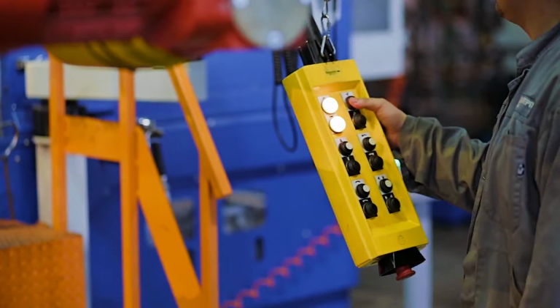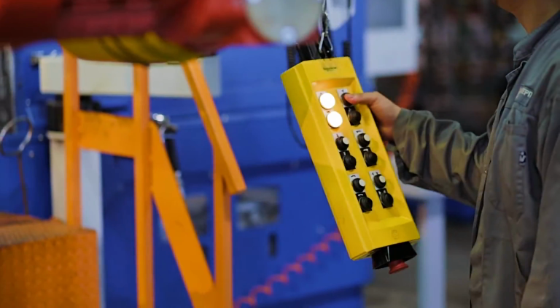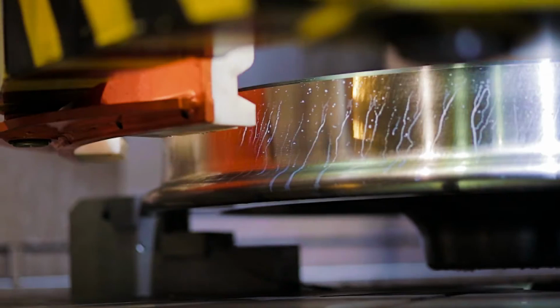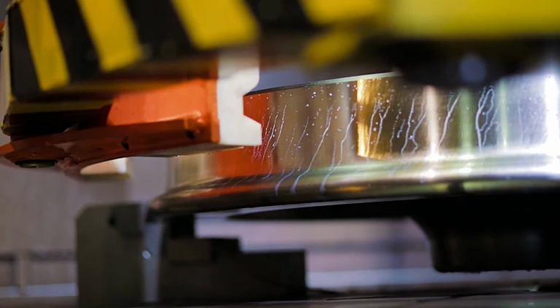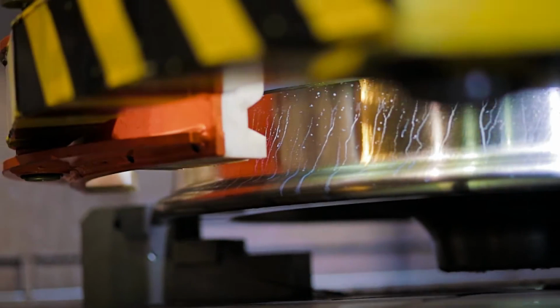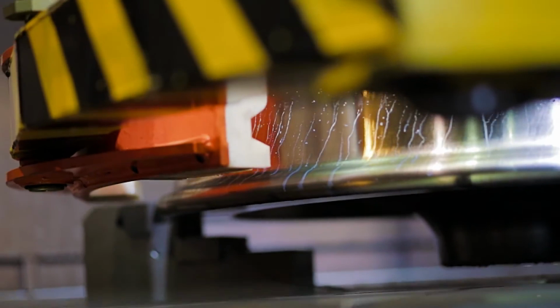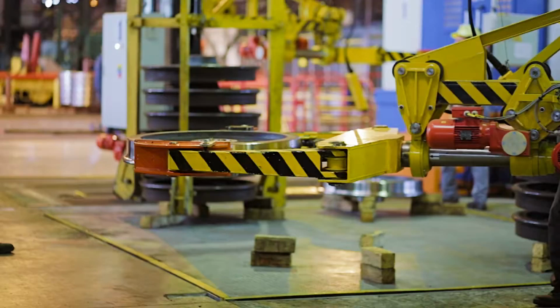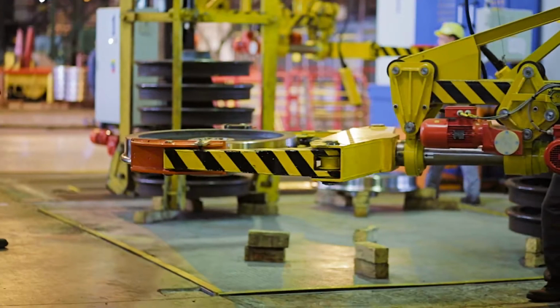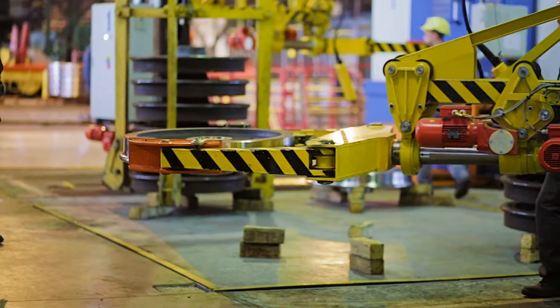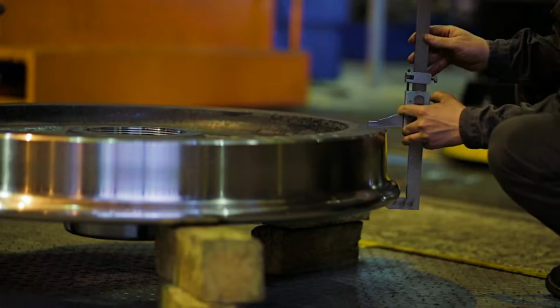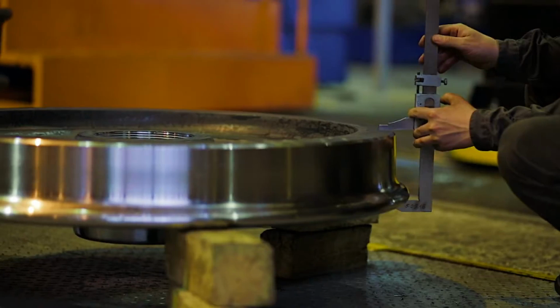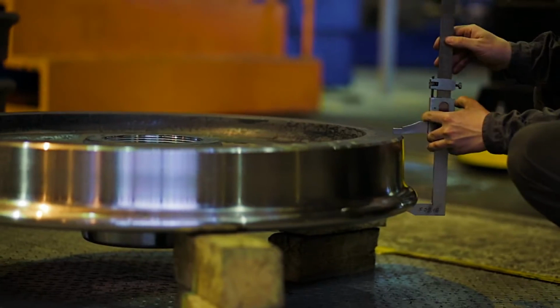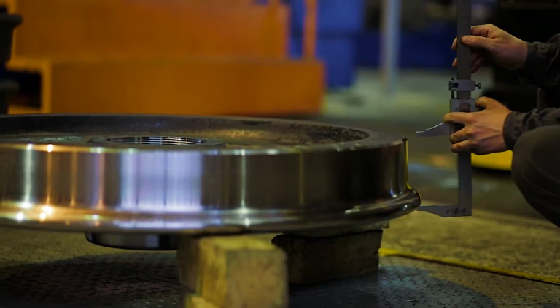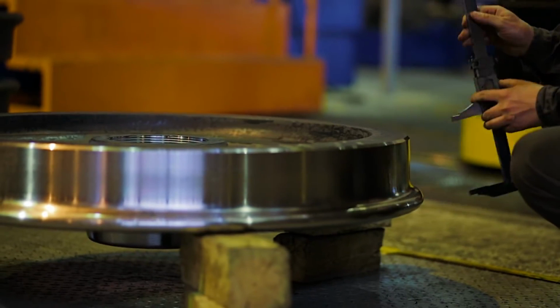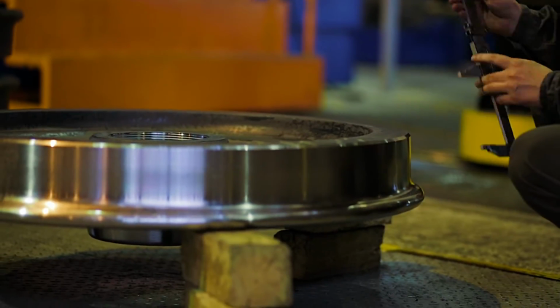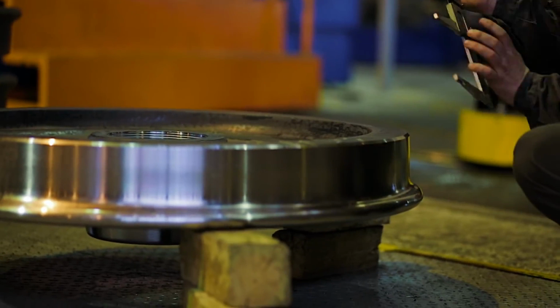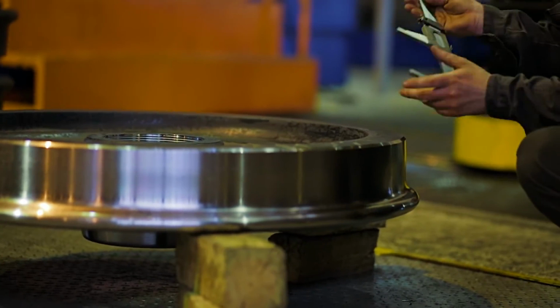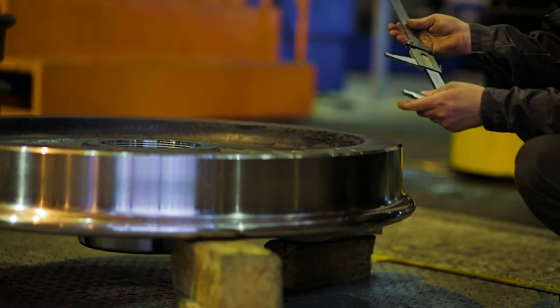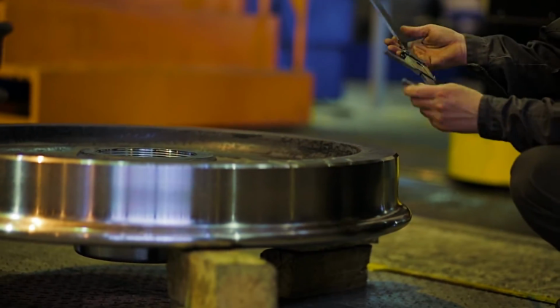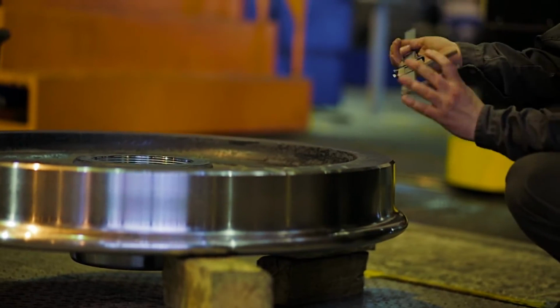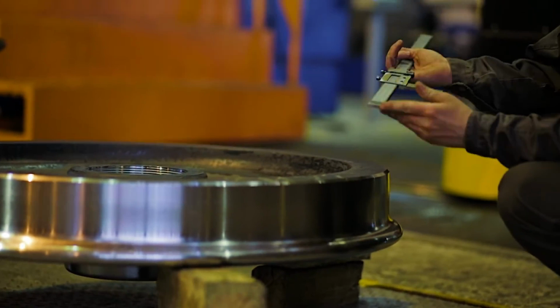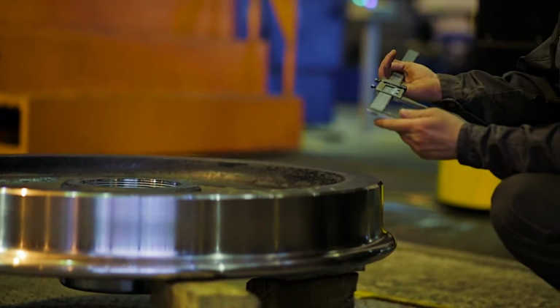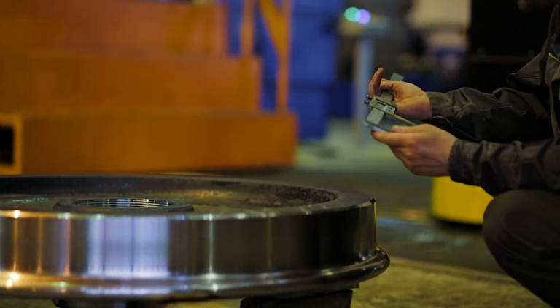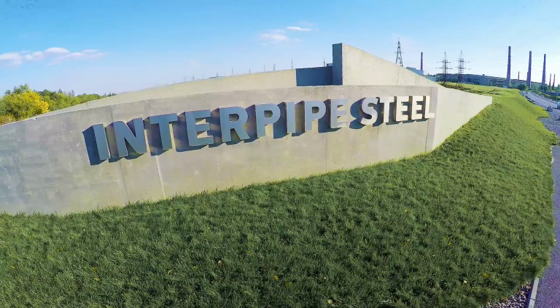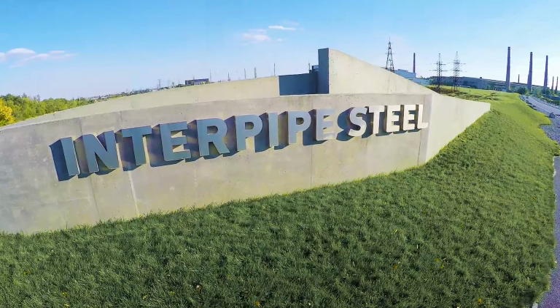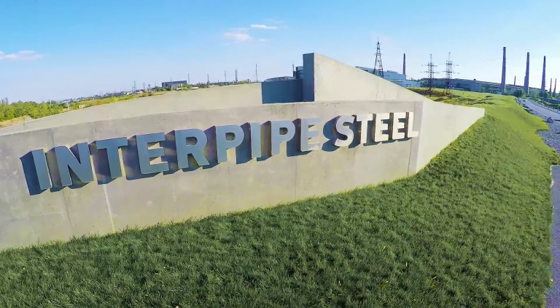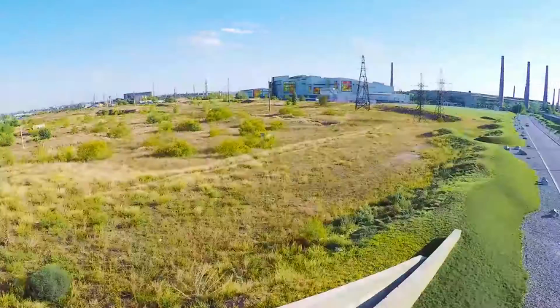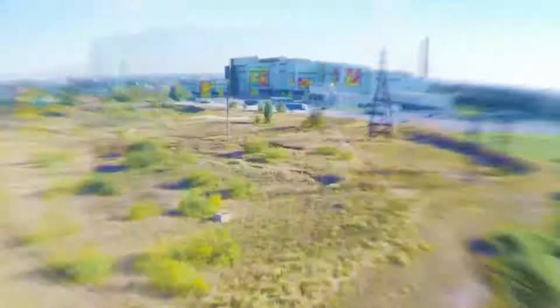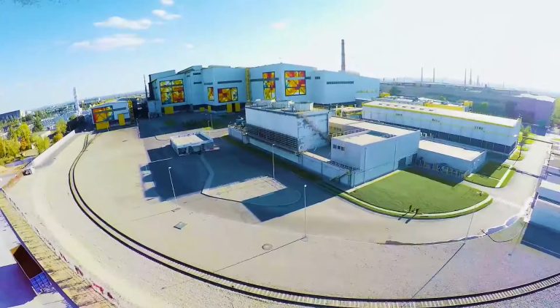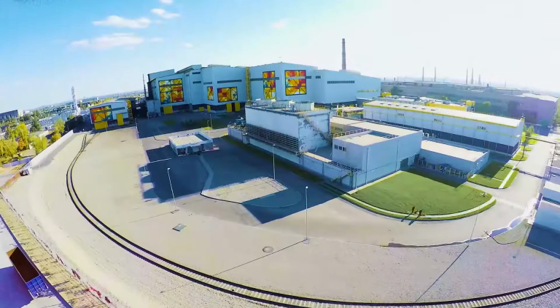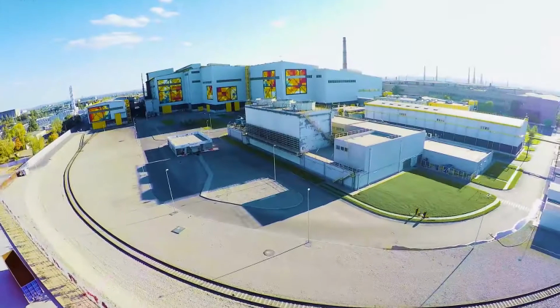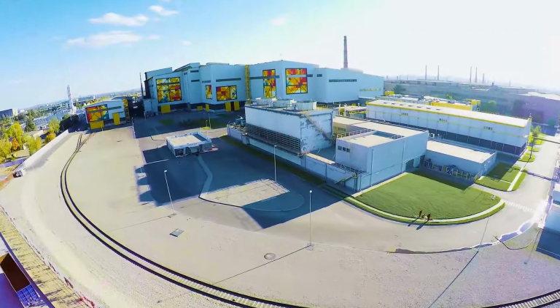The vertical boring machine Verturn 1600 is the best solution for difficult tasks.